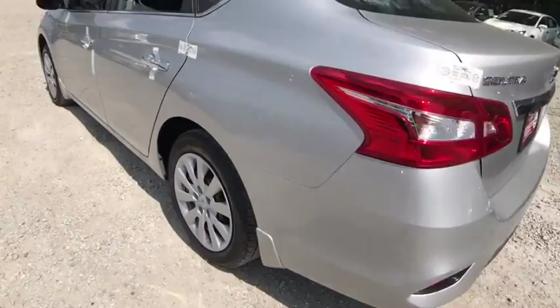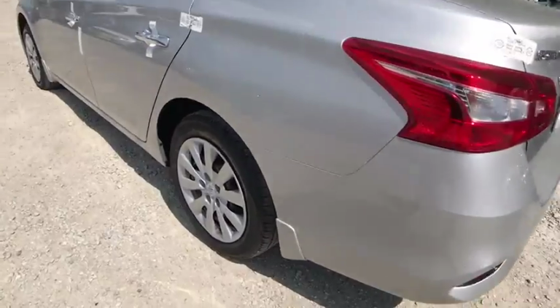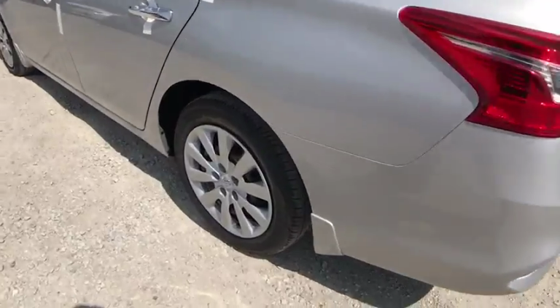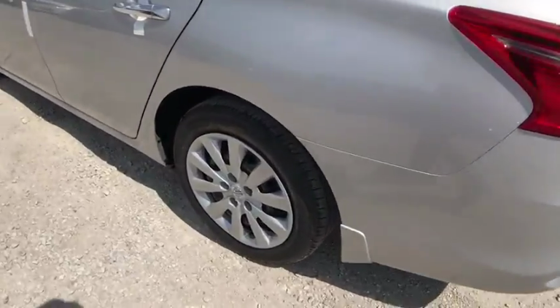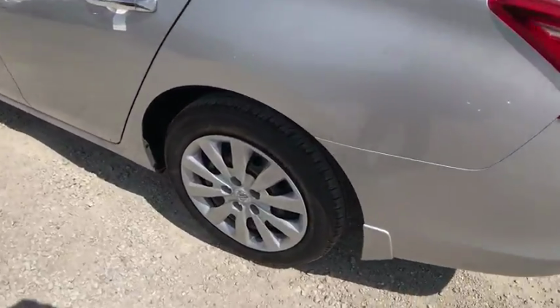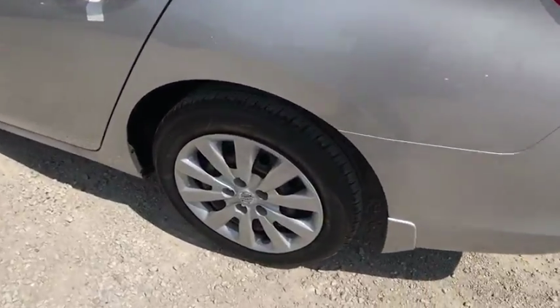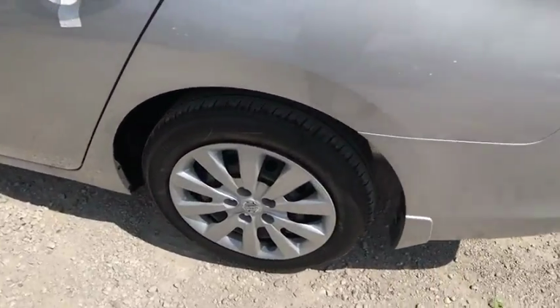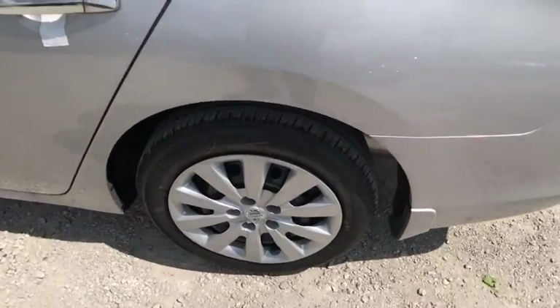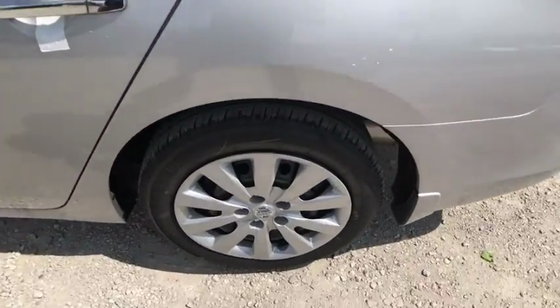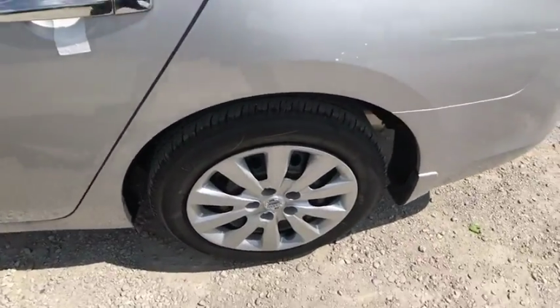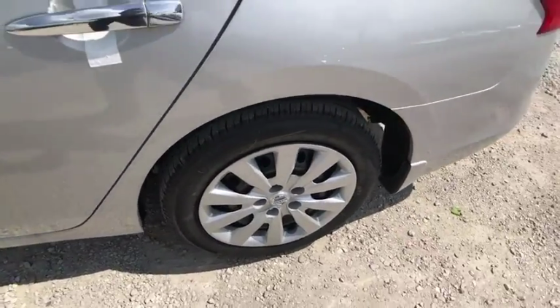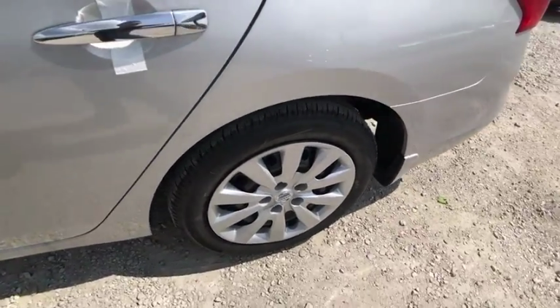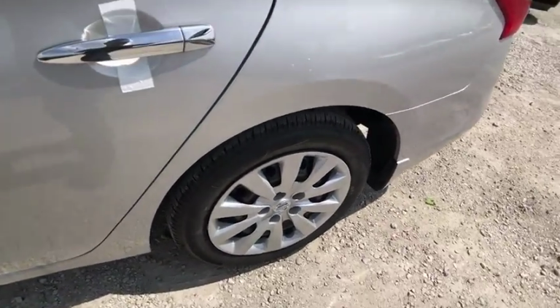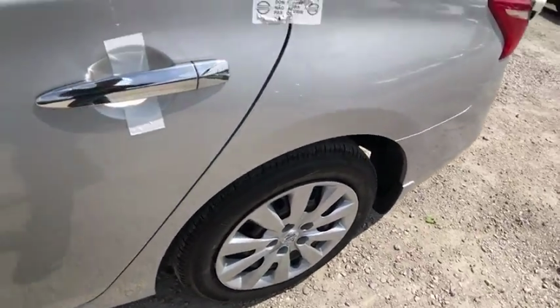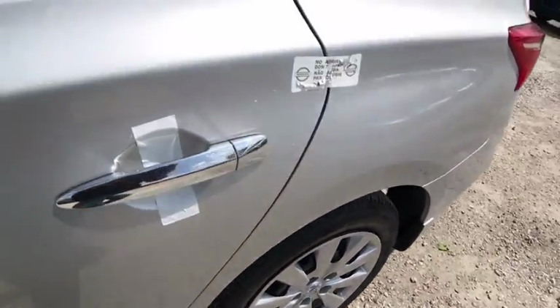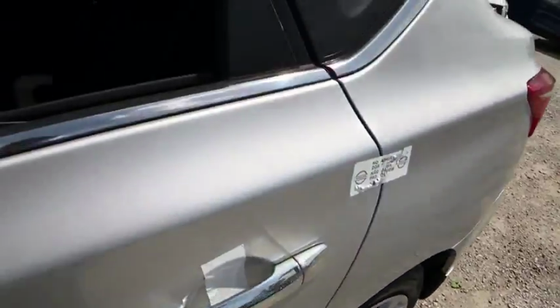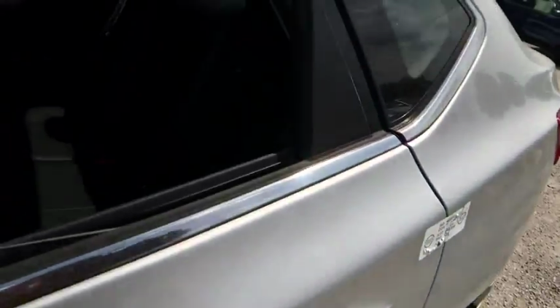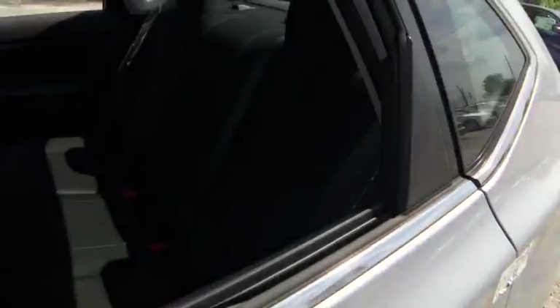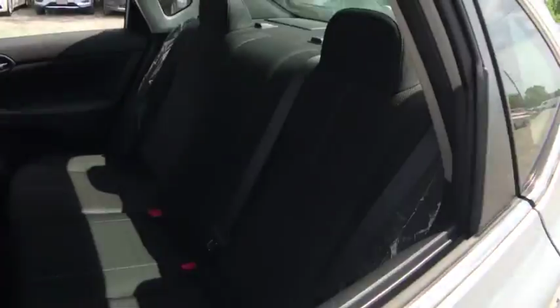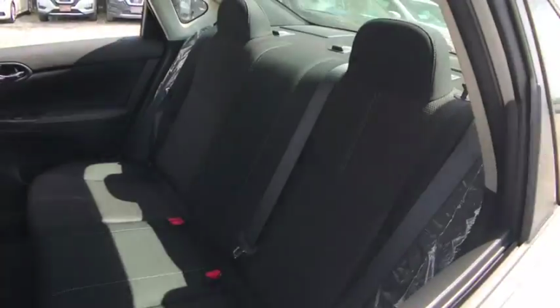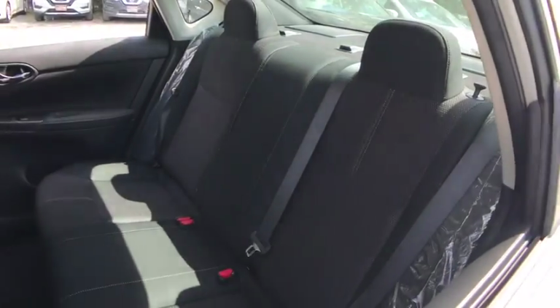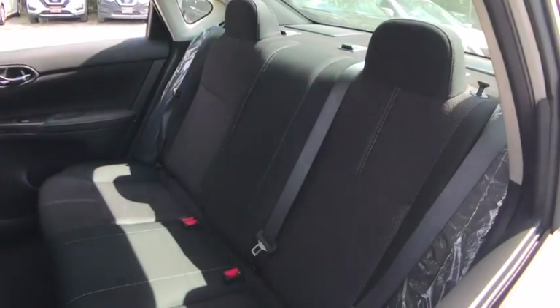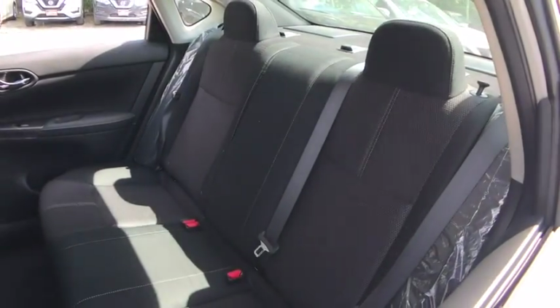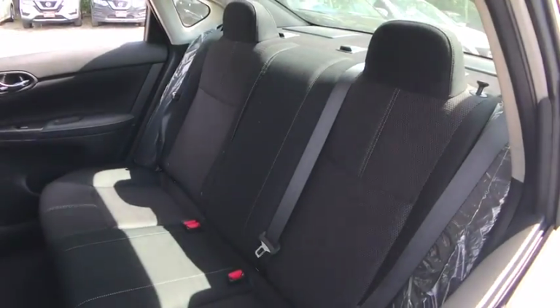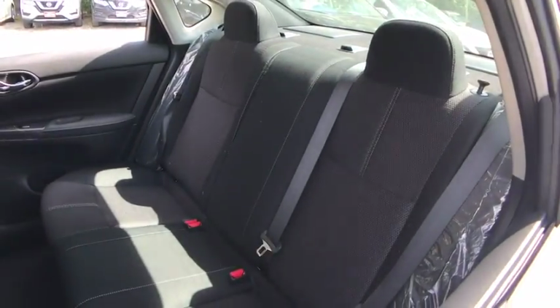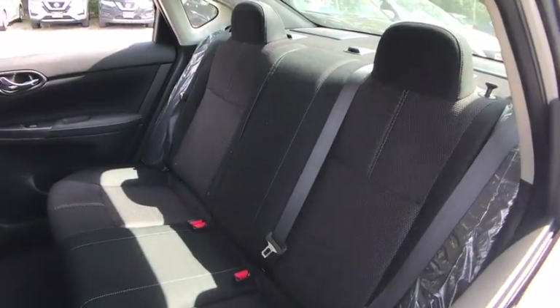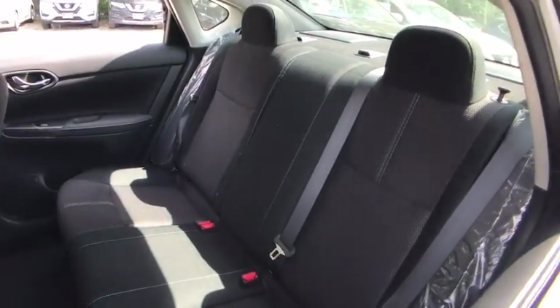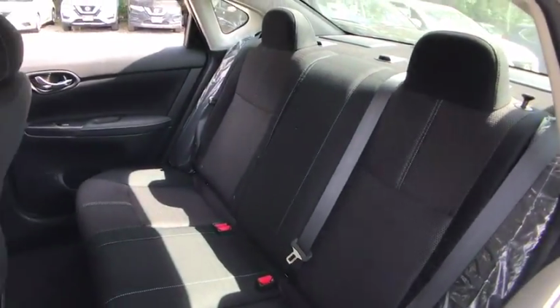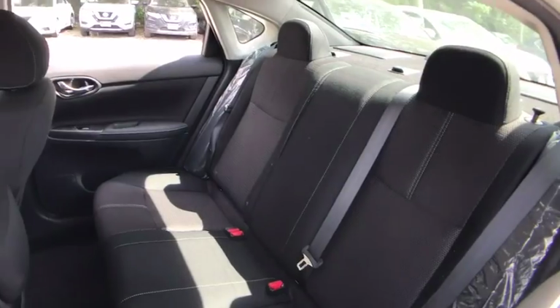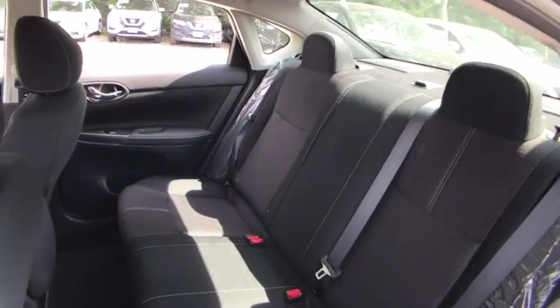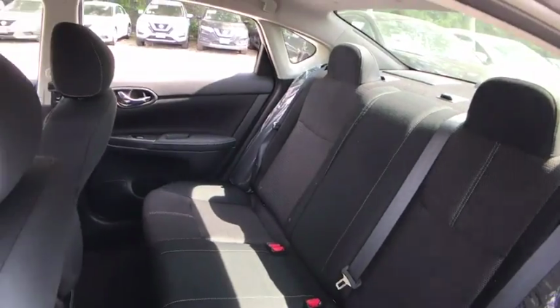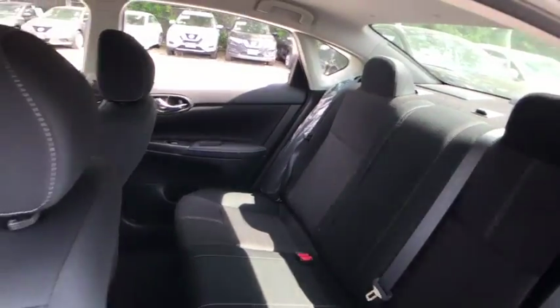MP3 player, bucket seats, CD player, trip computer, power windows, passenger airbag.